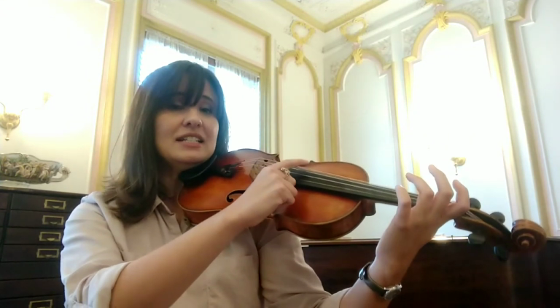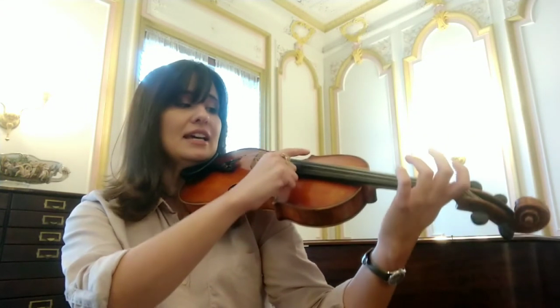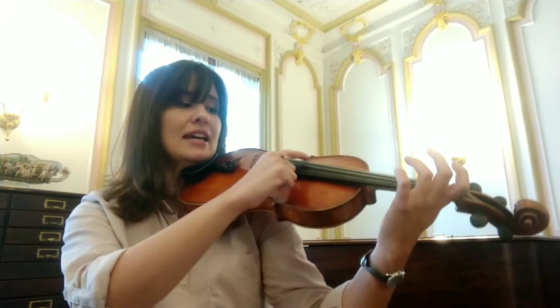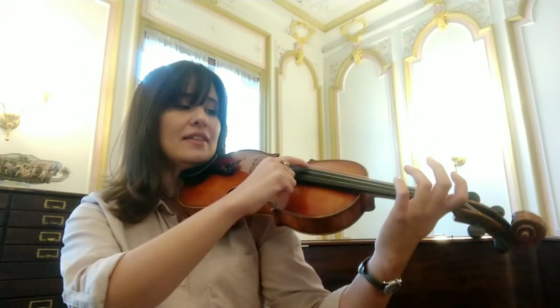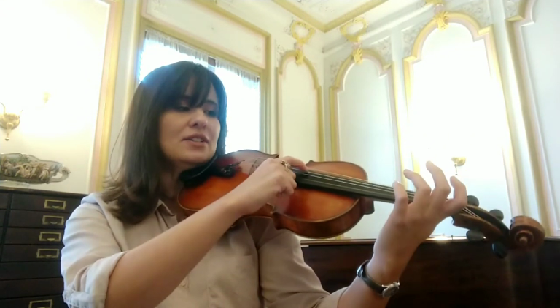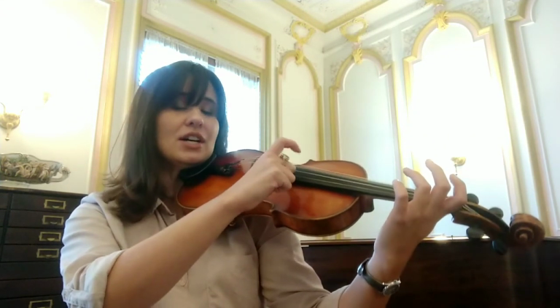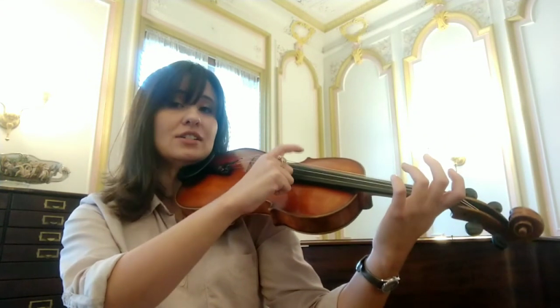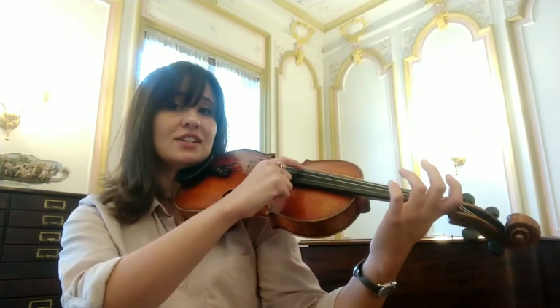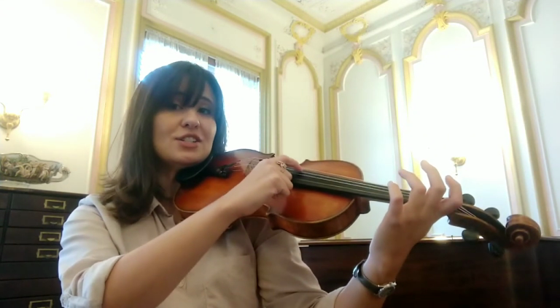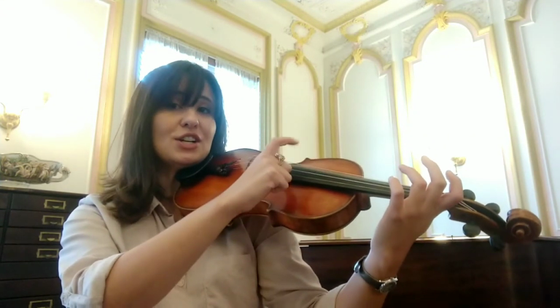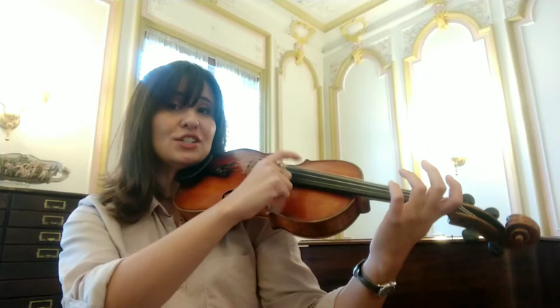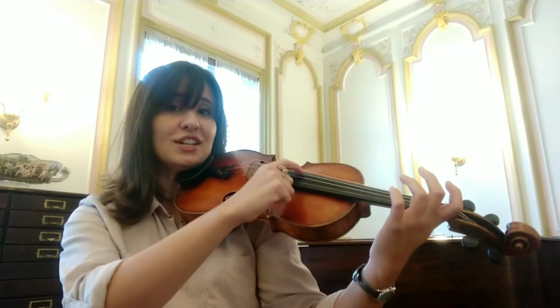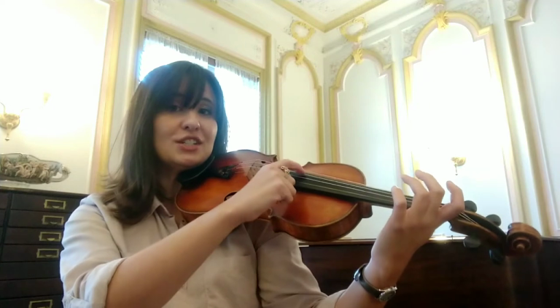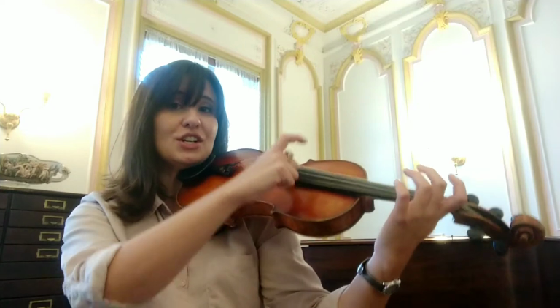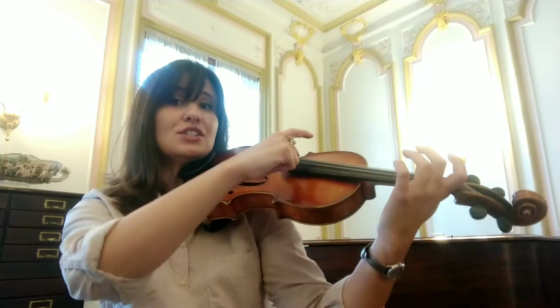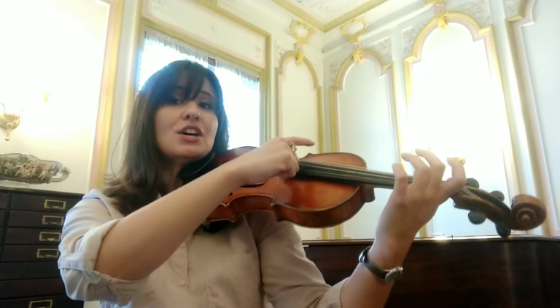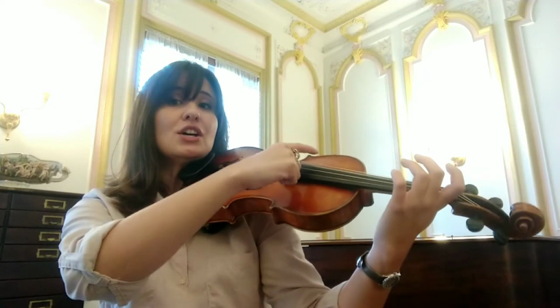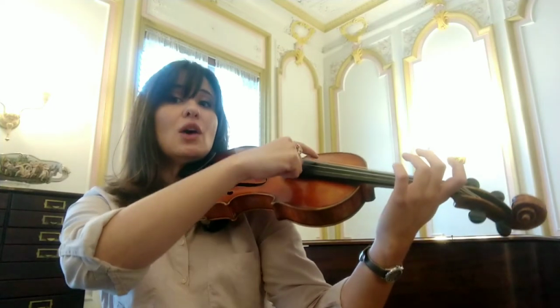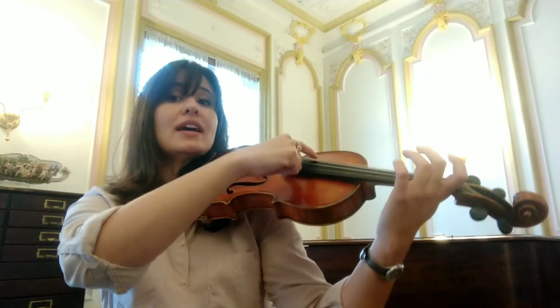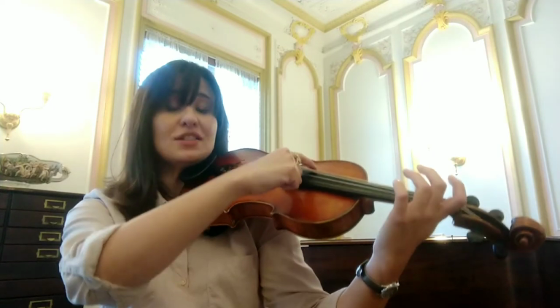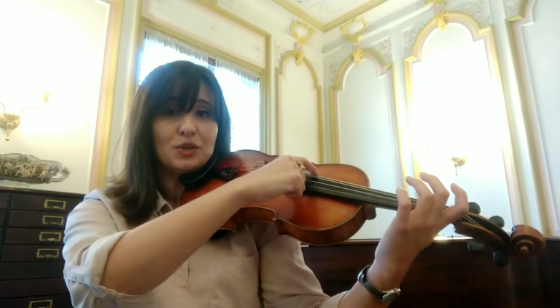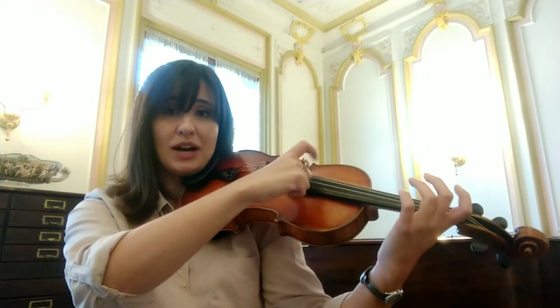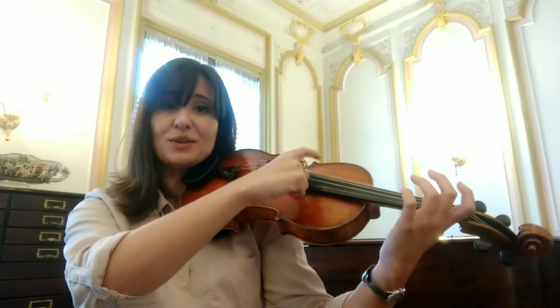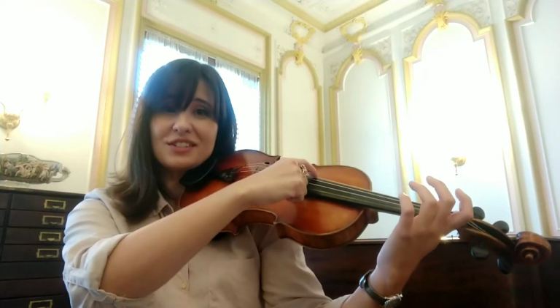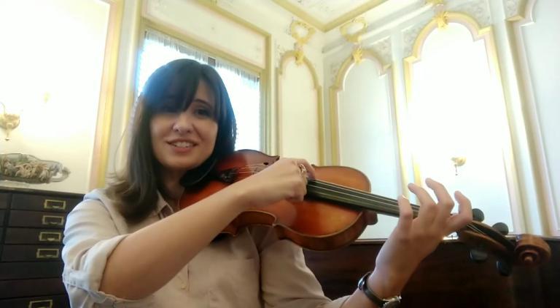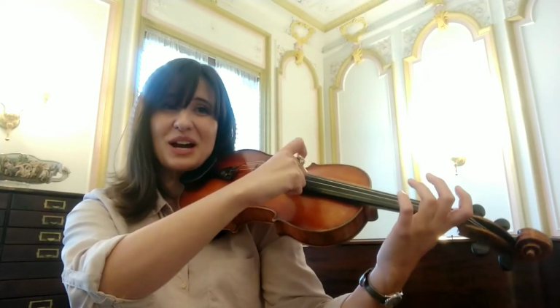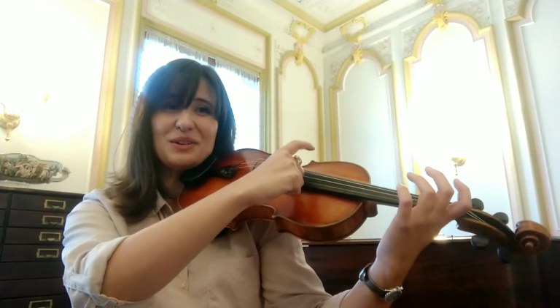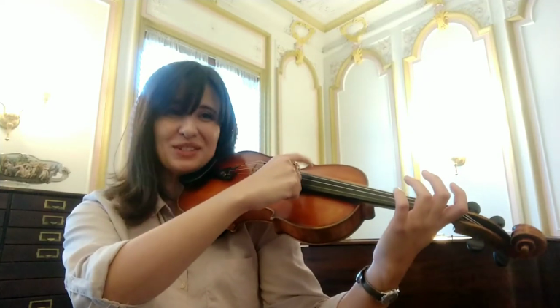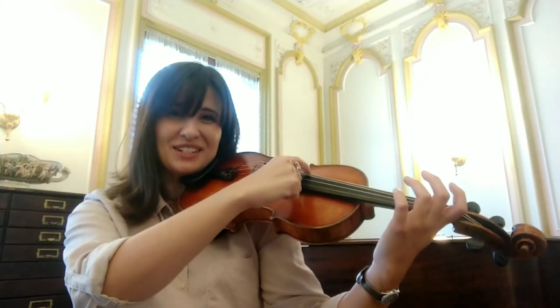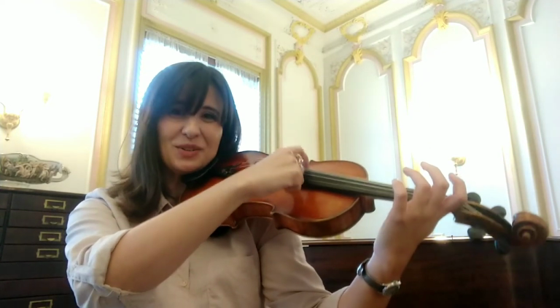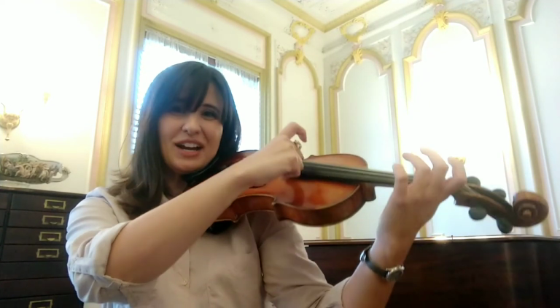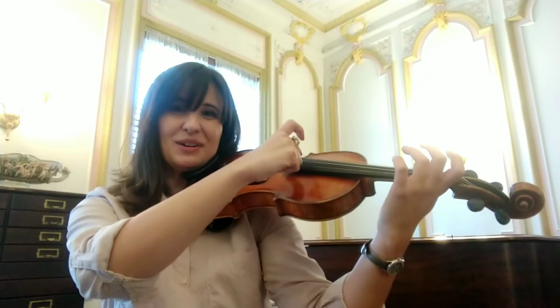Digging in the dirt, dirt, dirt, going underground, ground, ground.